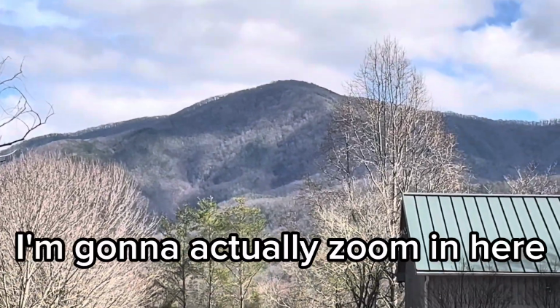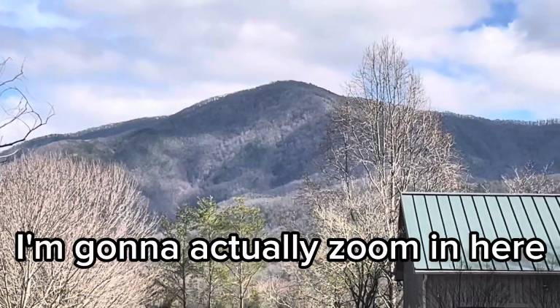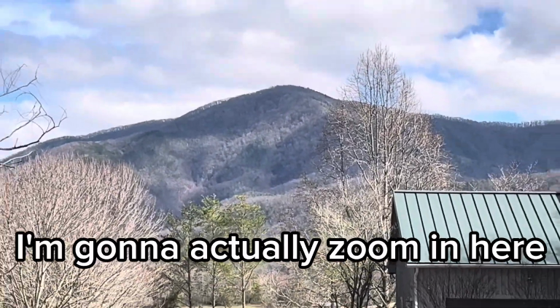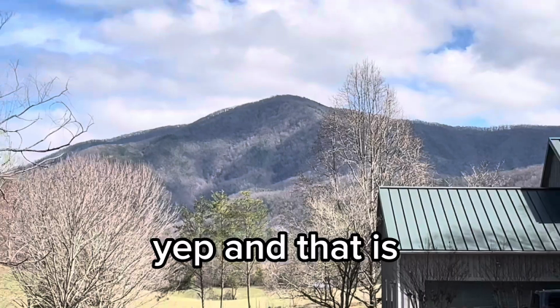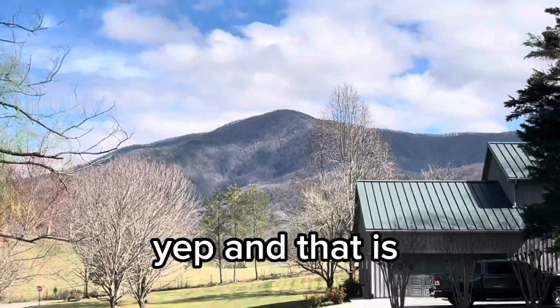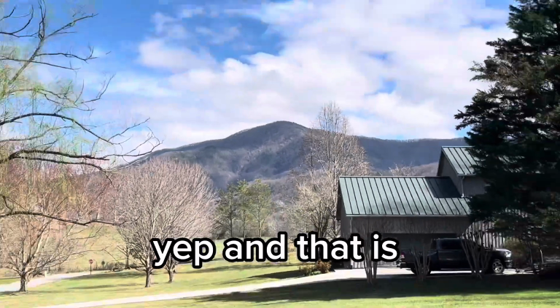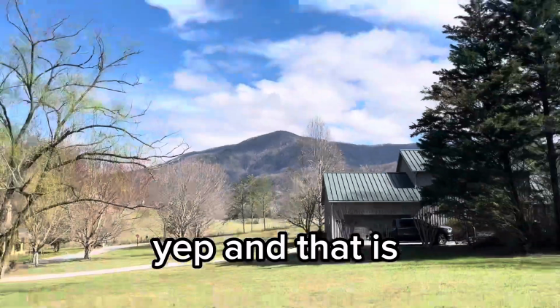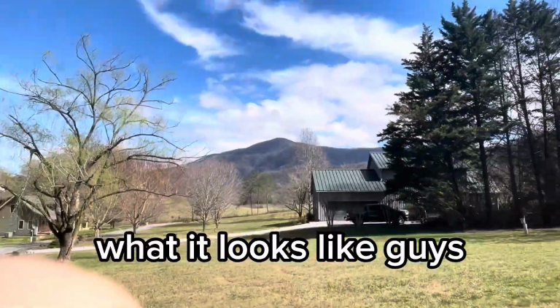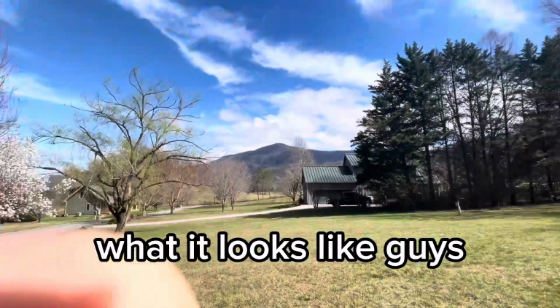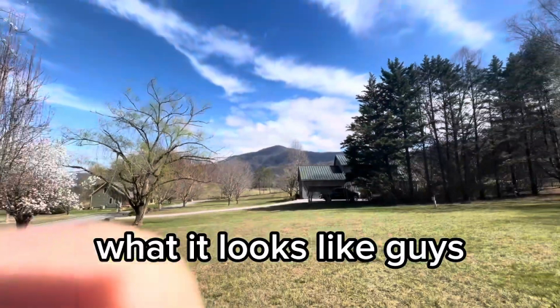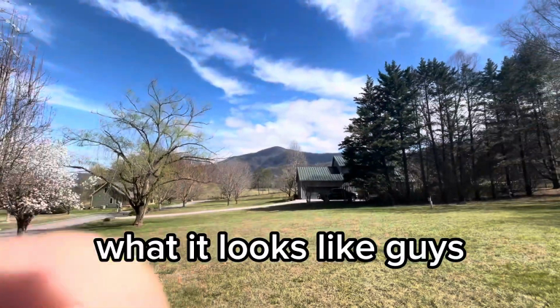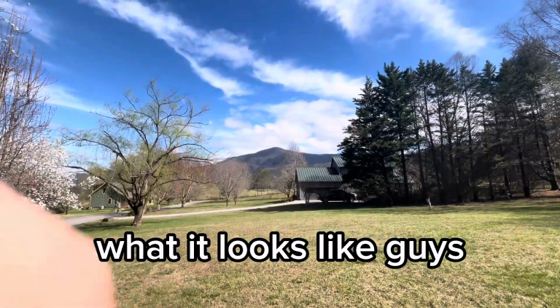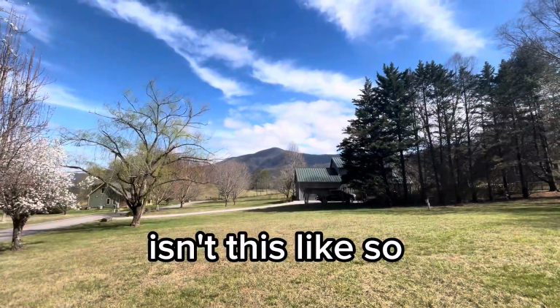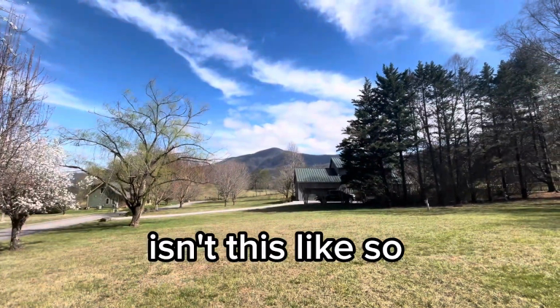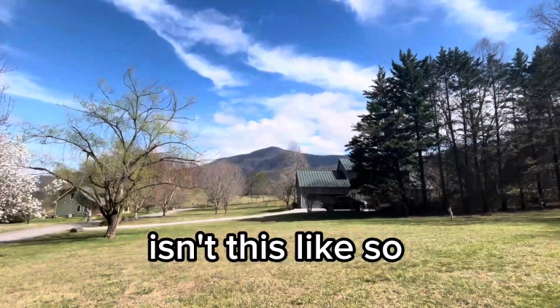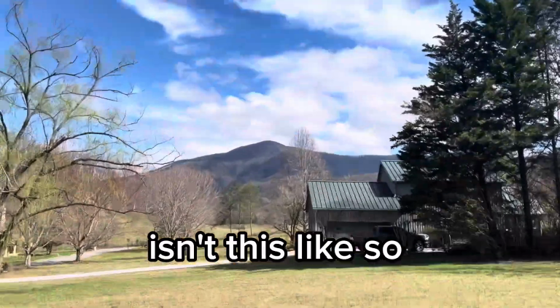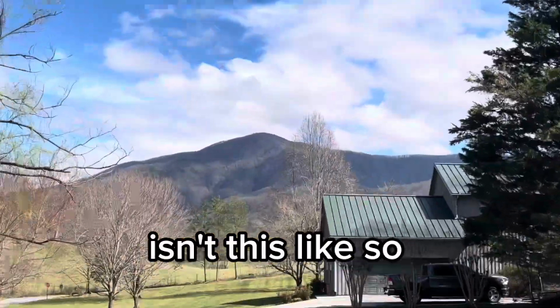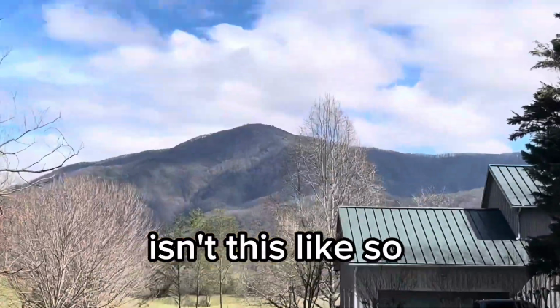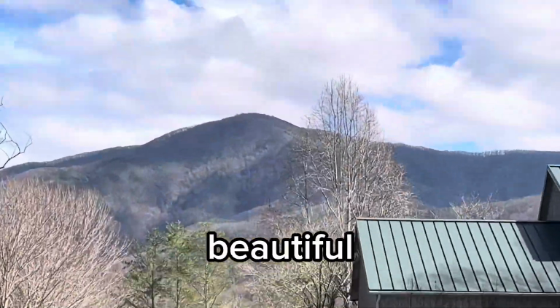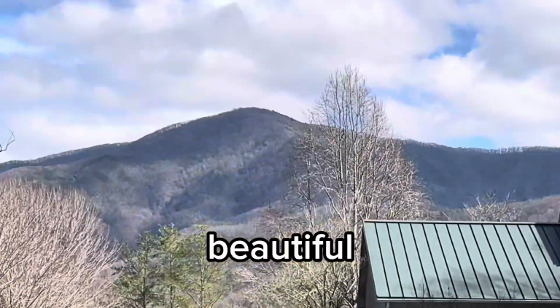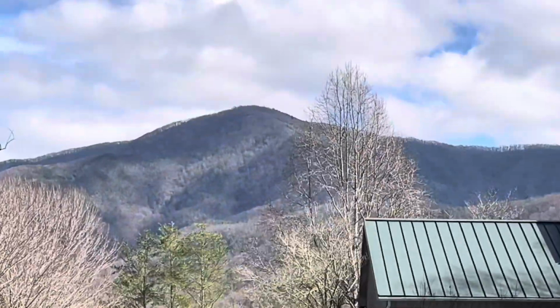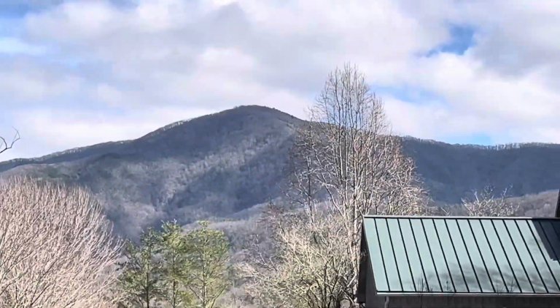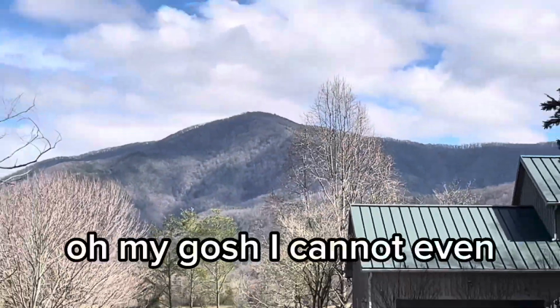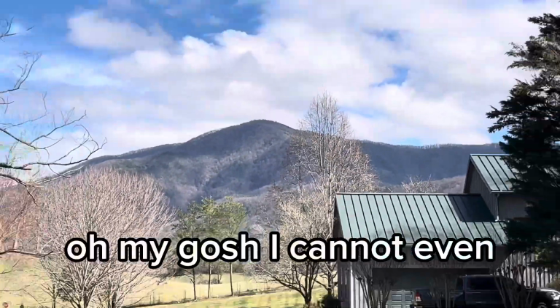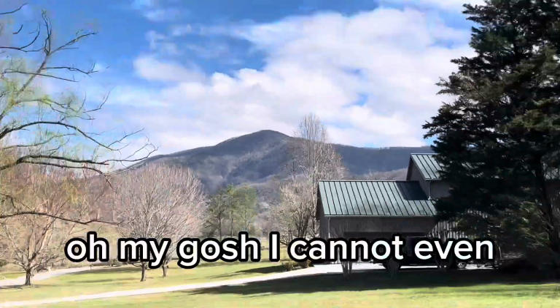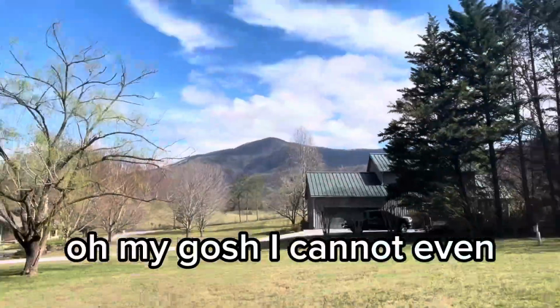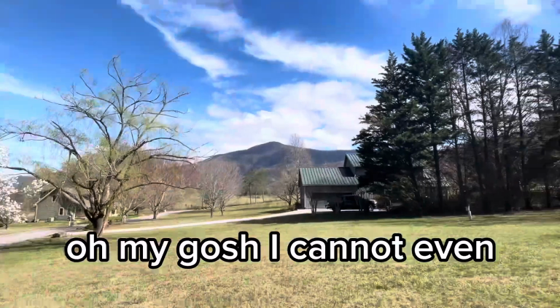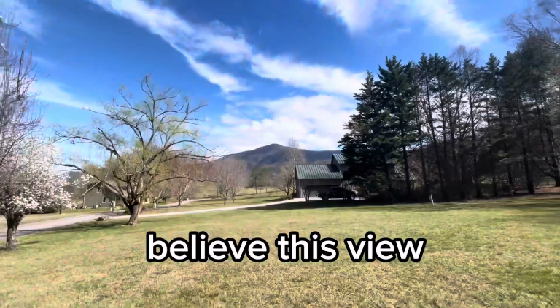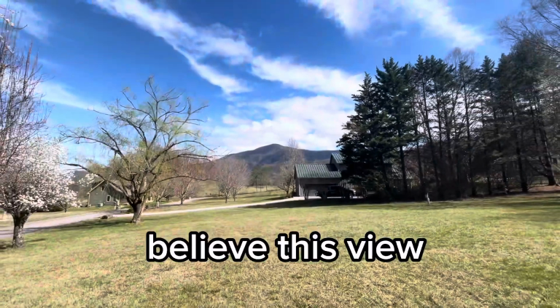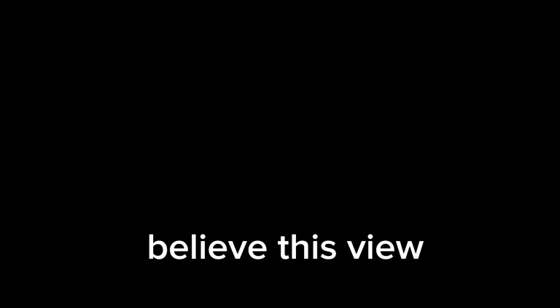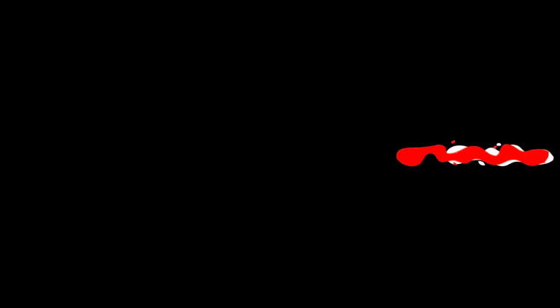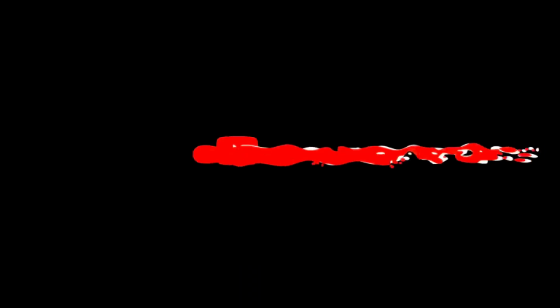And that is what it looks like guys. Isn't this like so beautiful? Oh my gosh, I cannot even believe this view. This is so crazy.